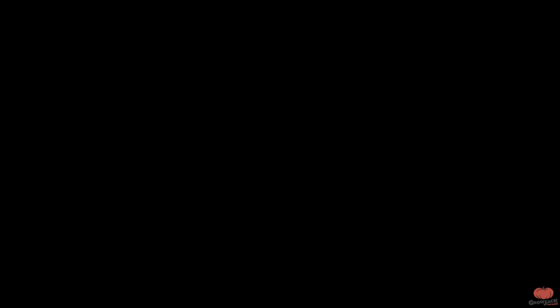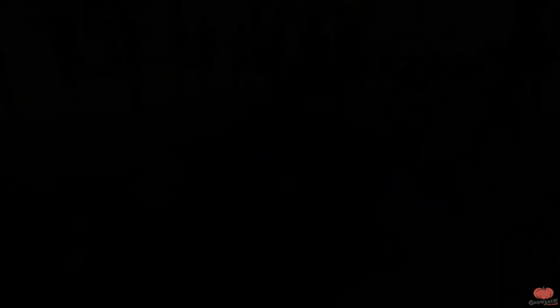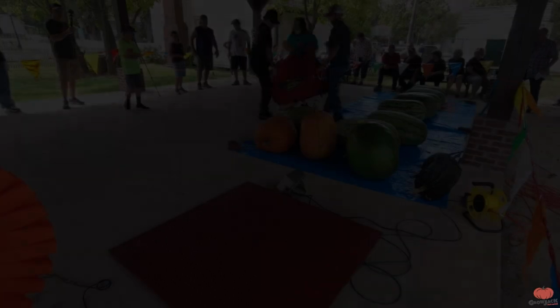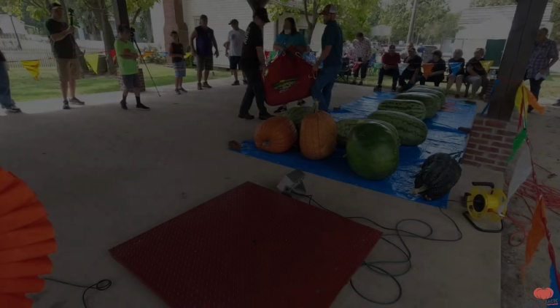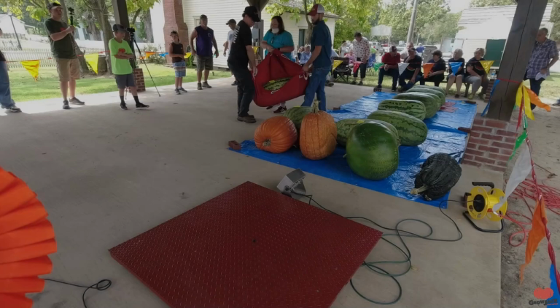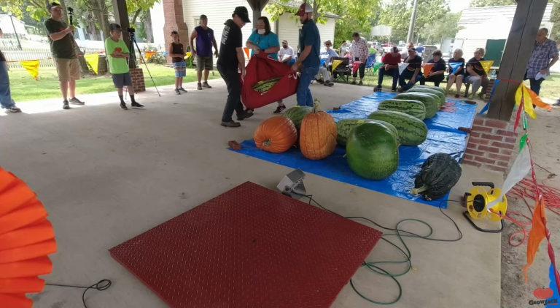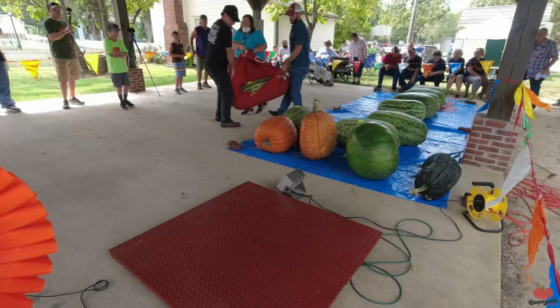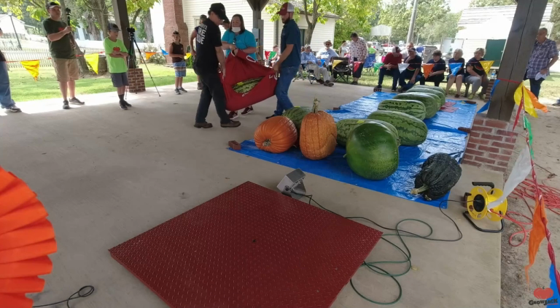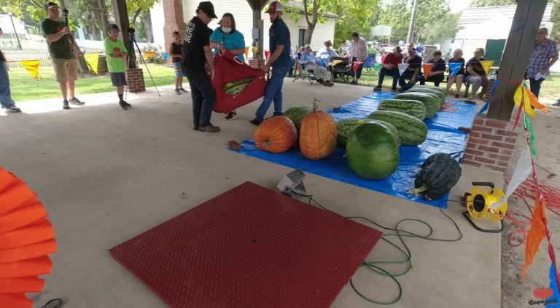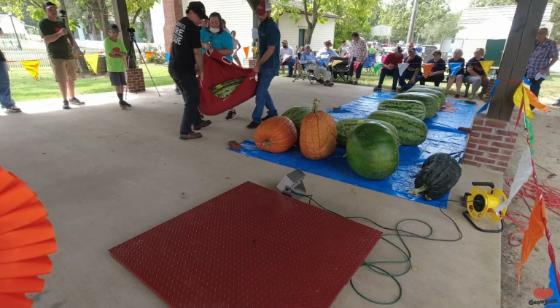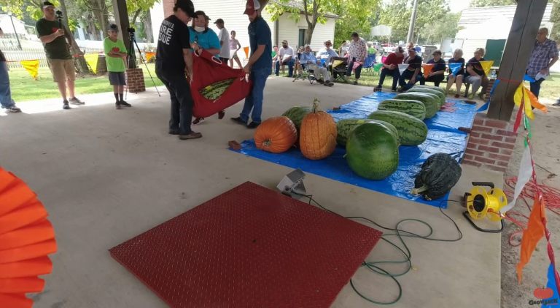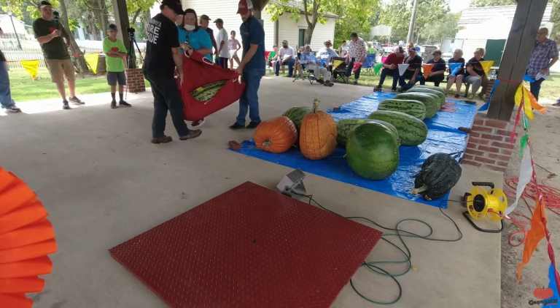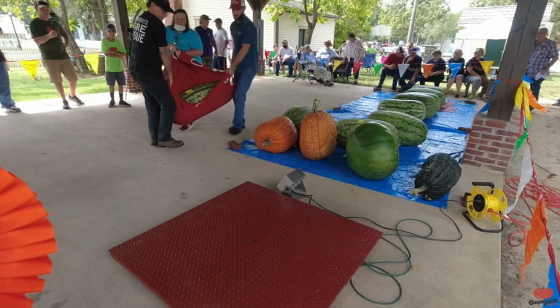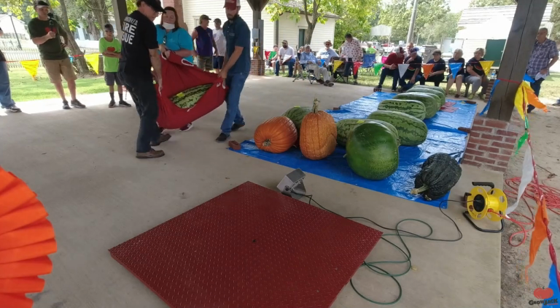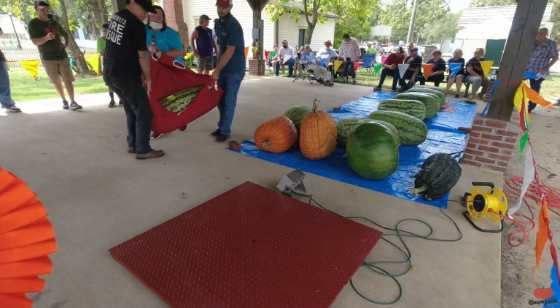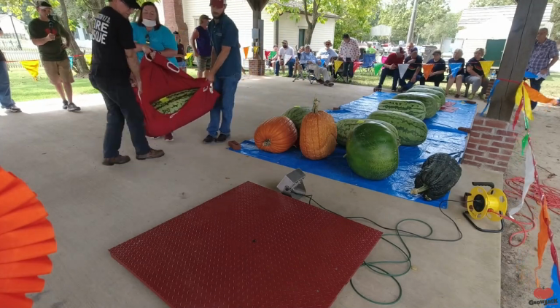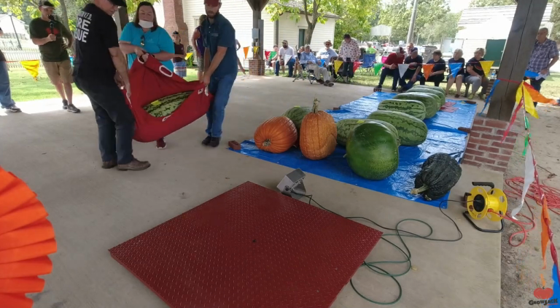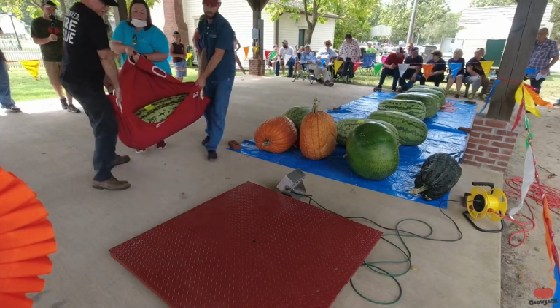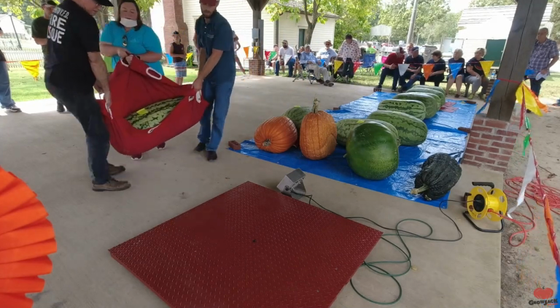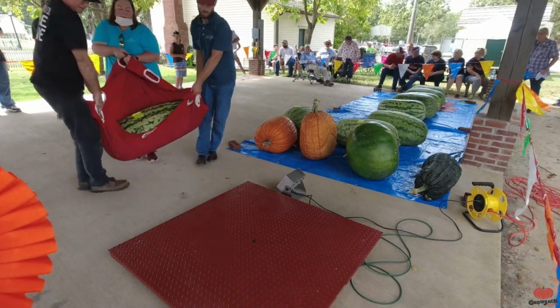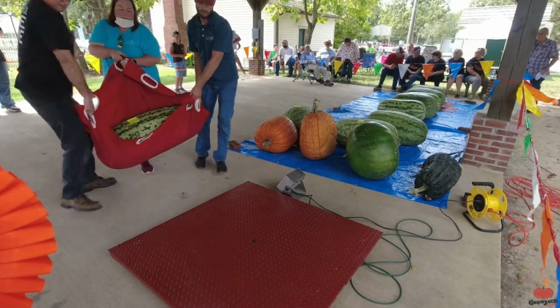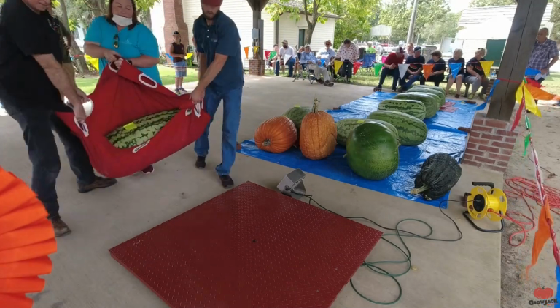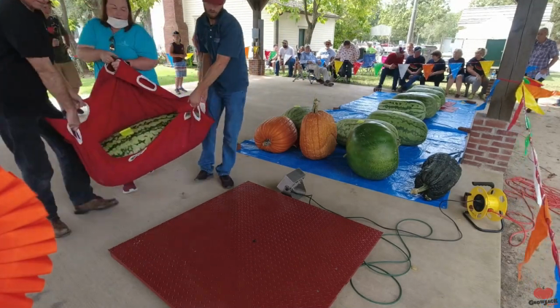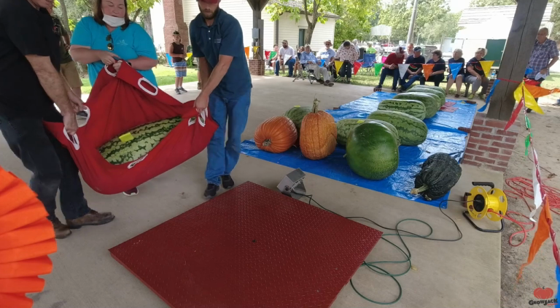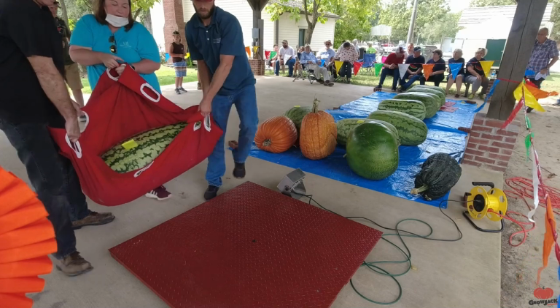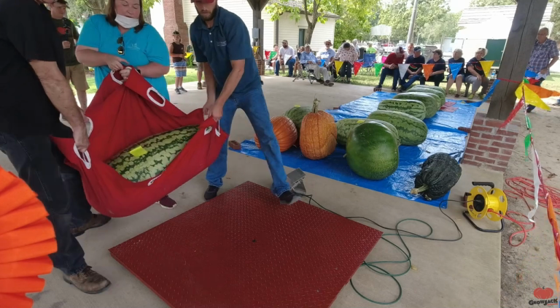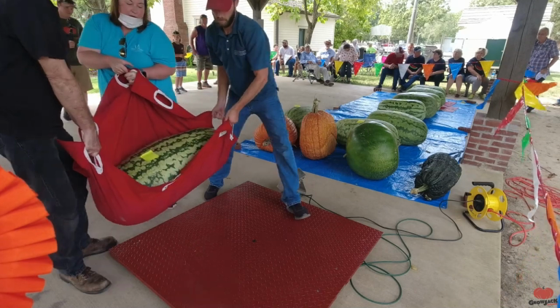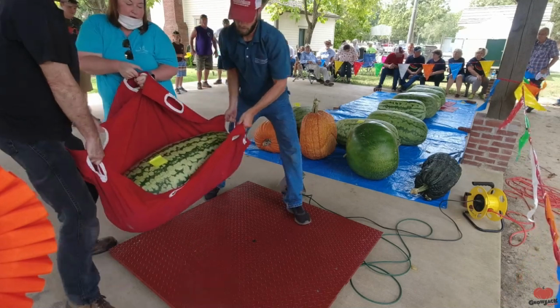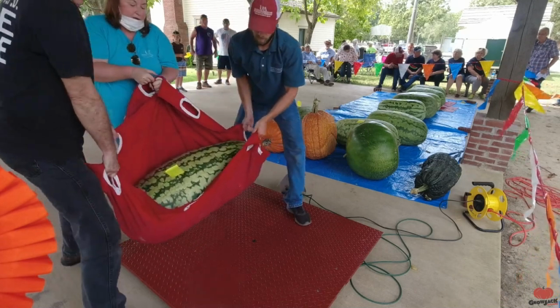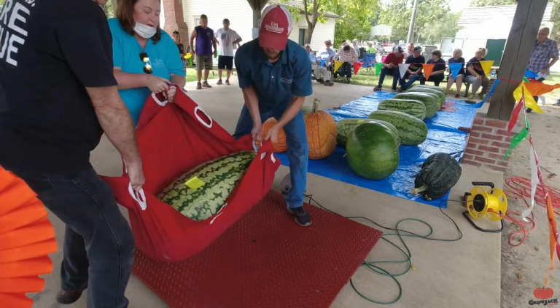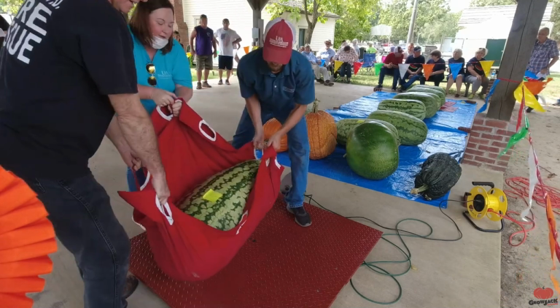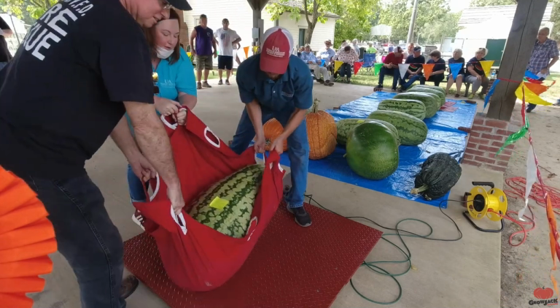Estimated weight is 187 pounds. It feels like it.